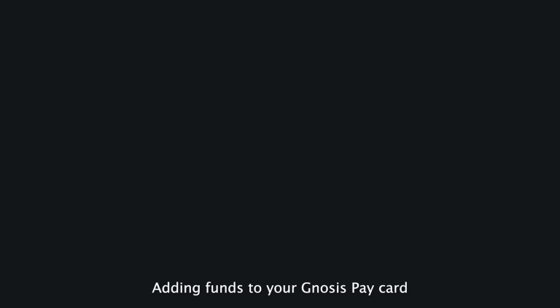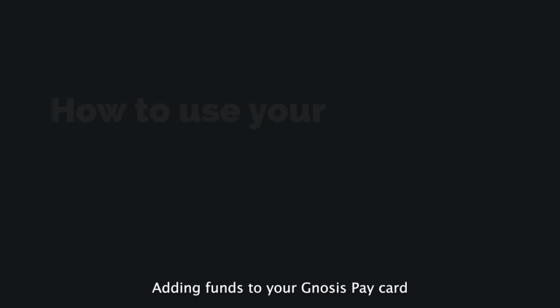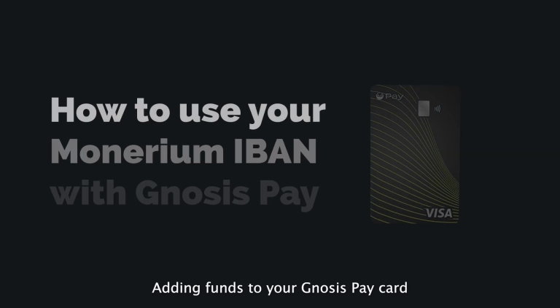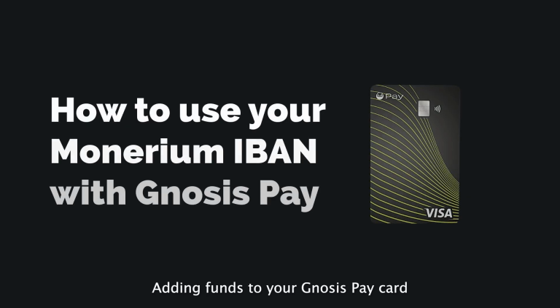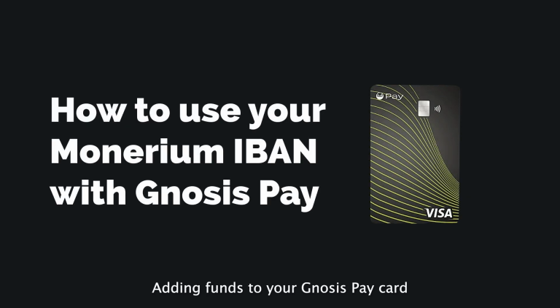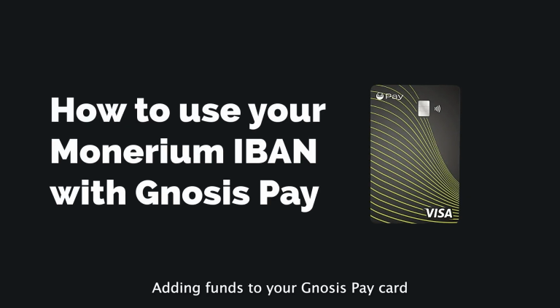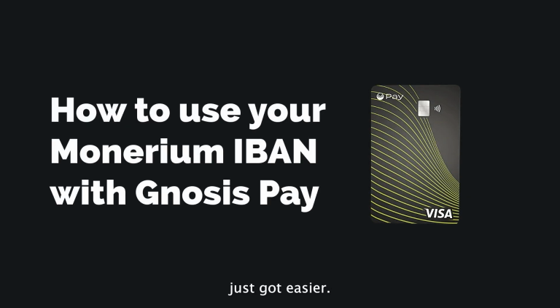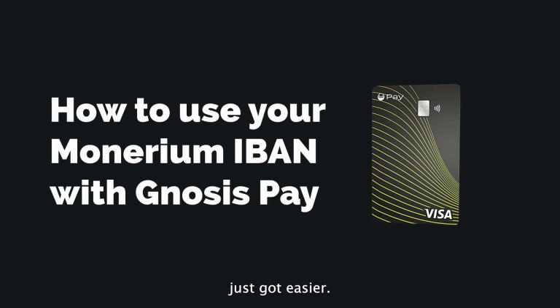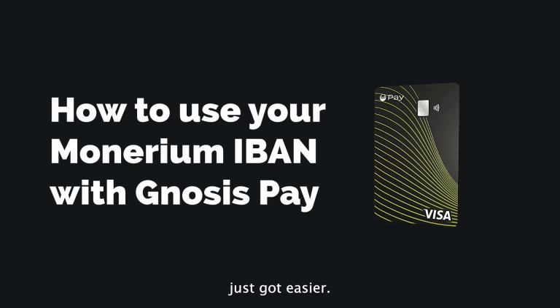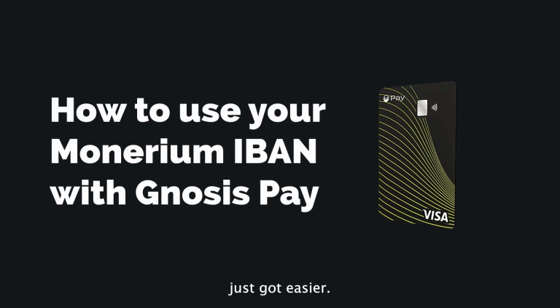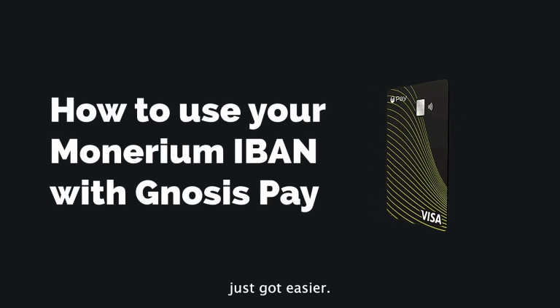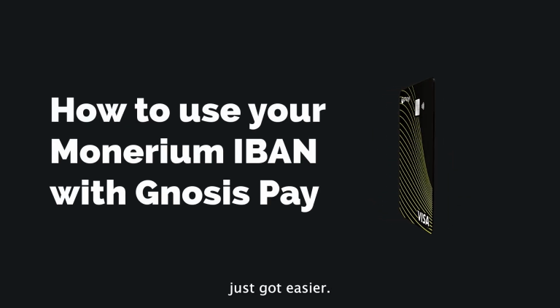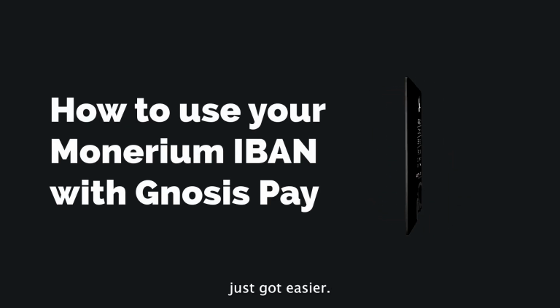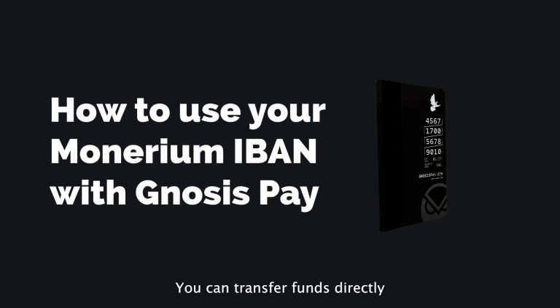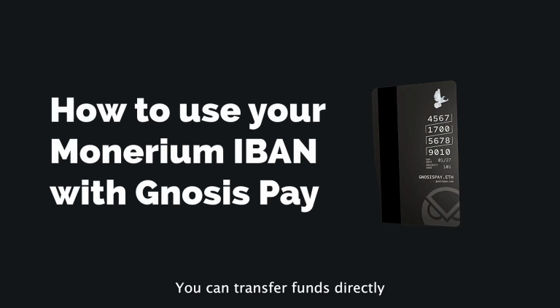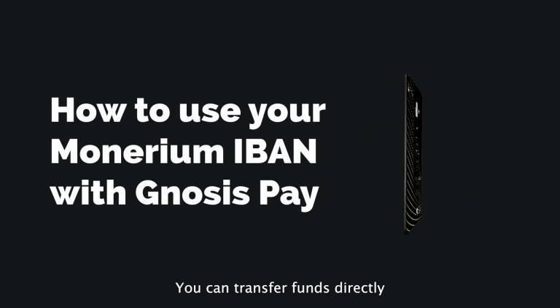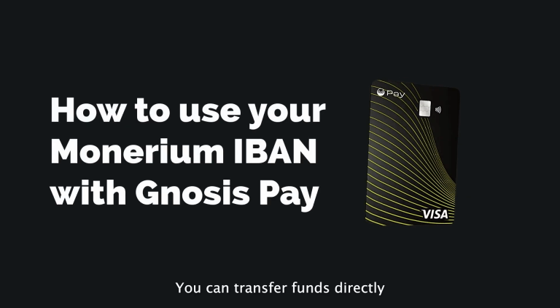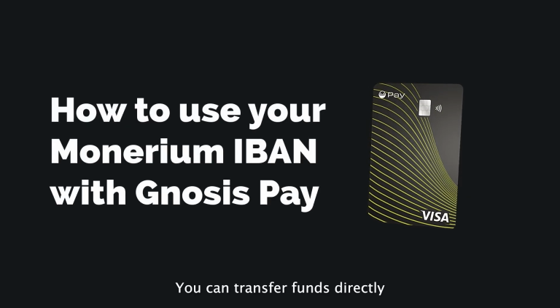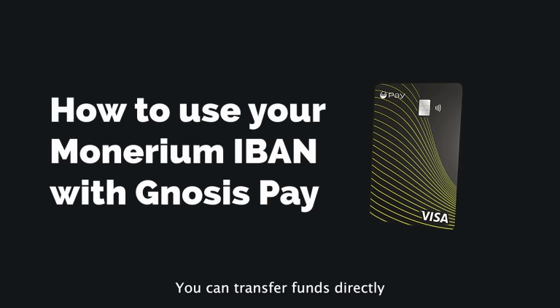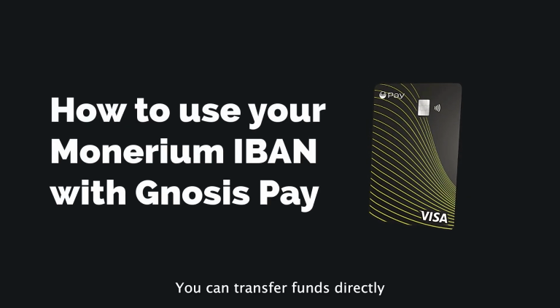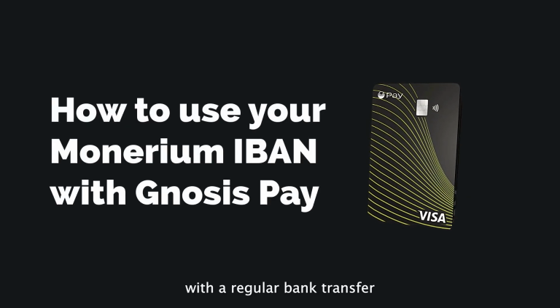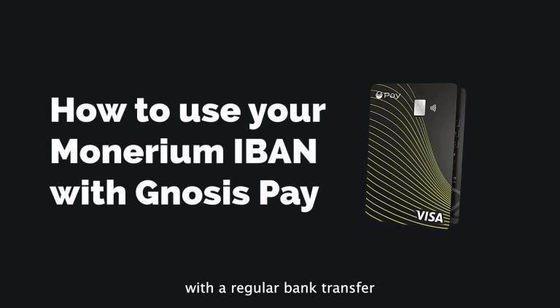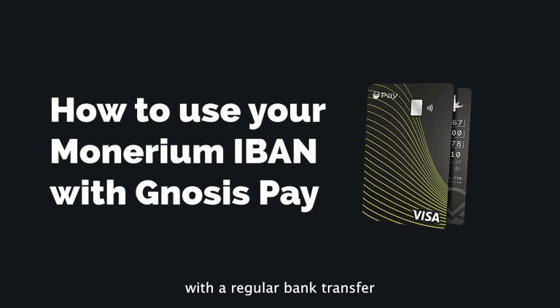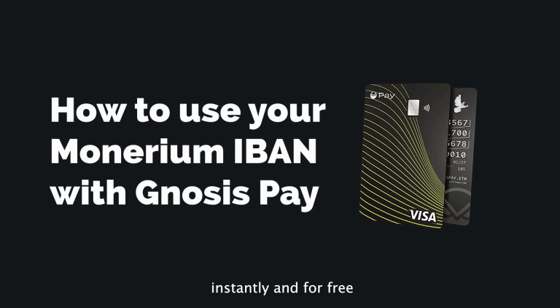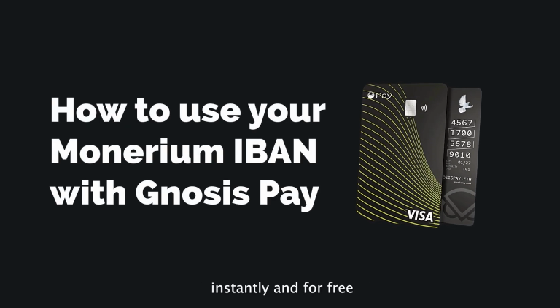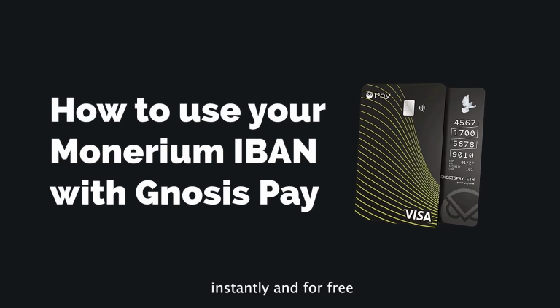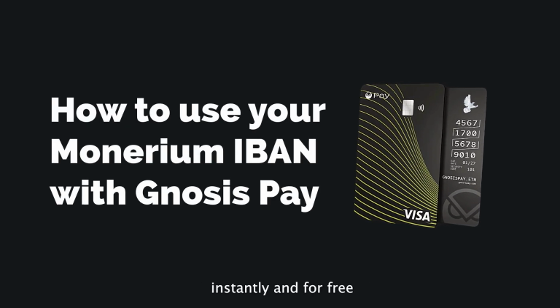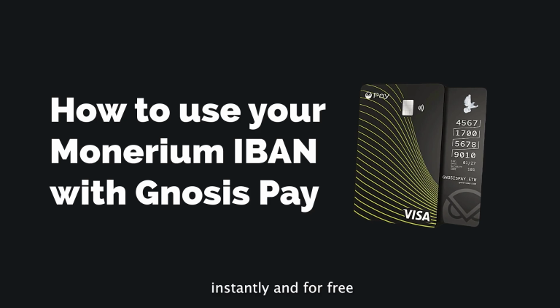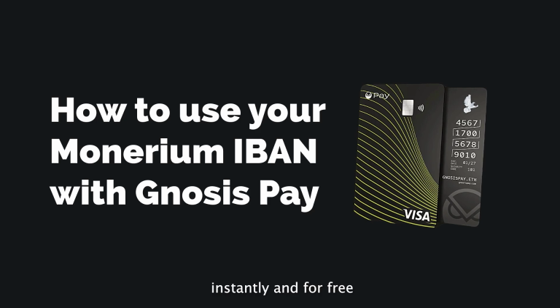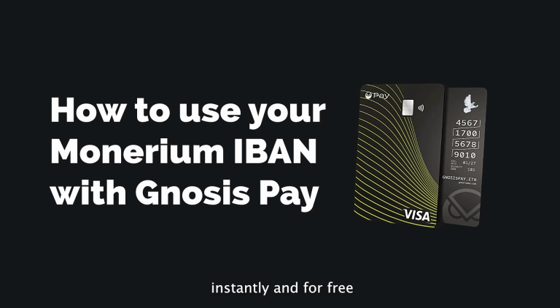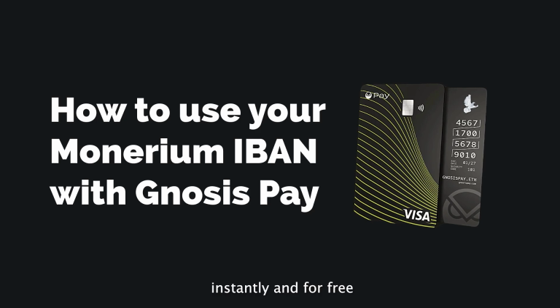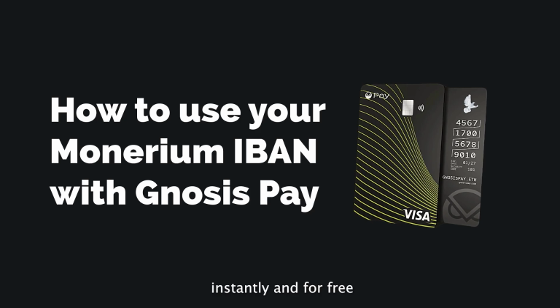Adding funds to your Gnosis Pay card just got easier. You can transfer funds directly with a regular bank transfer, instantly and for free.